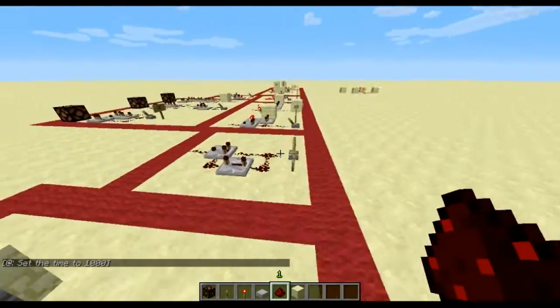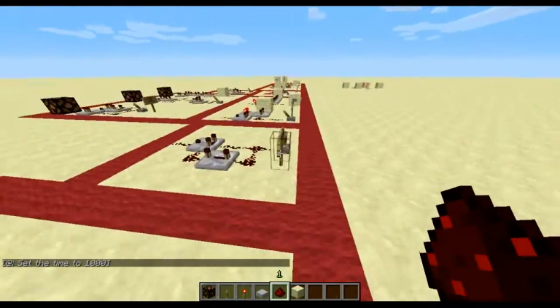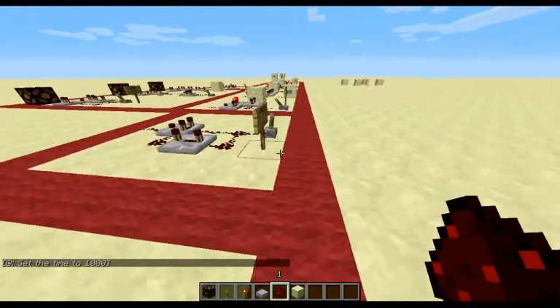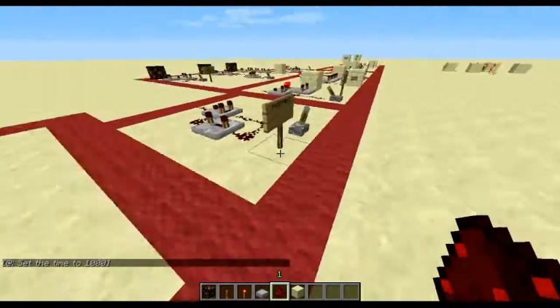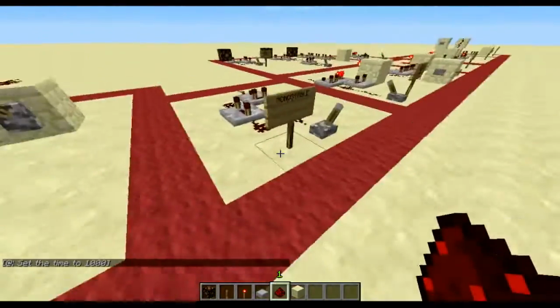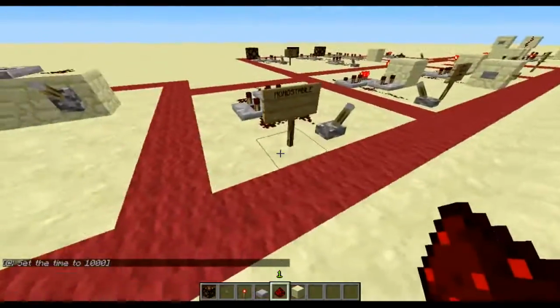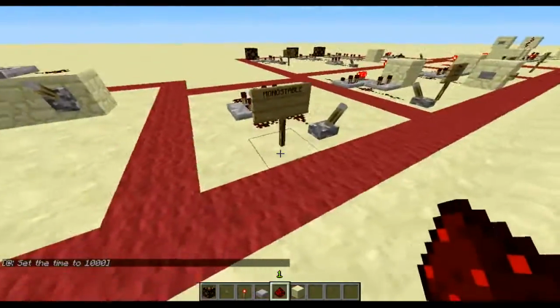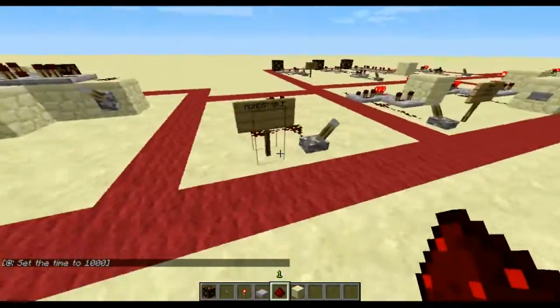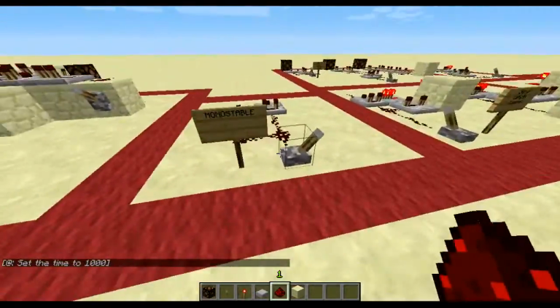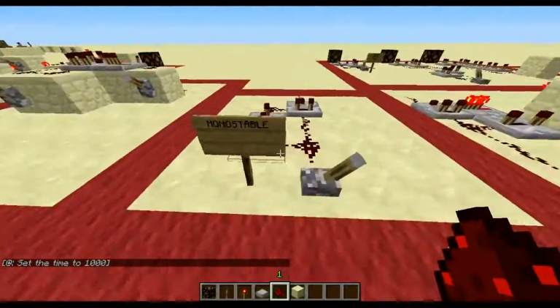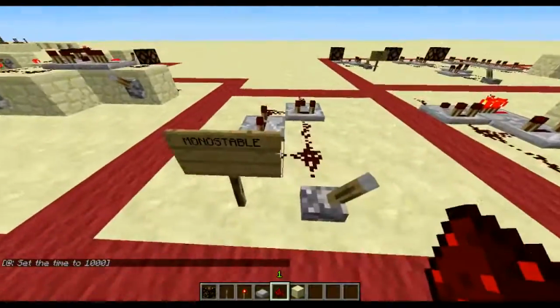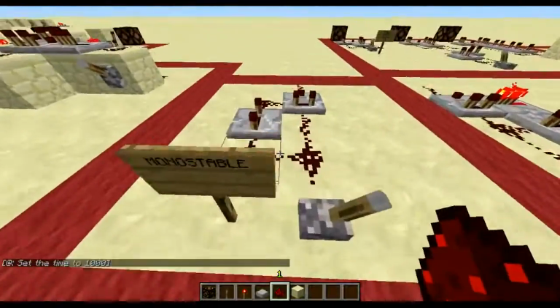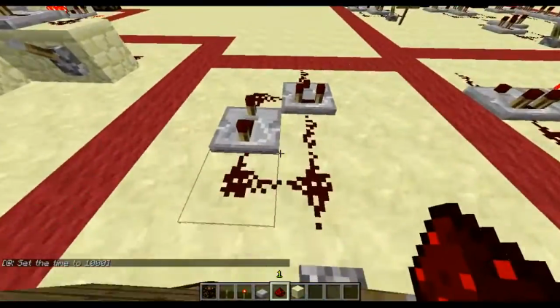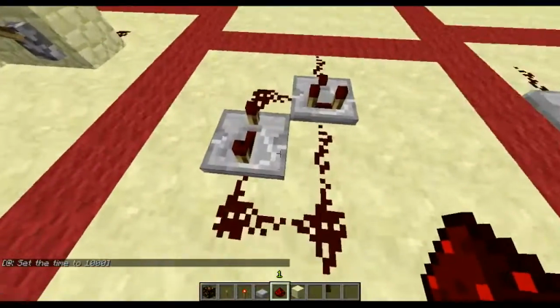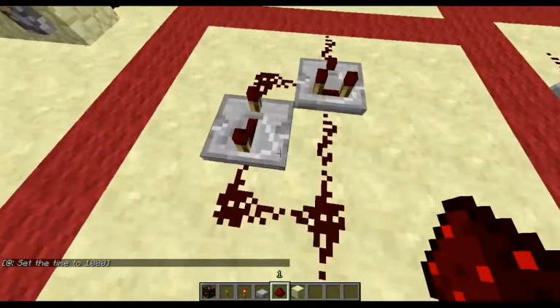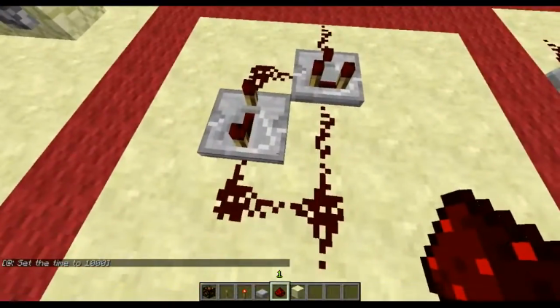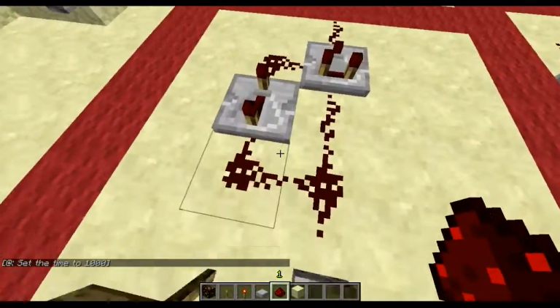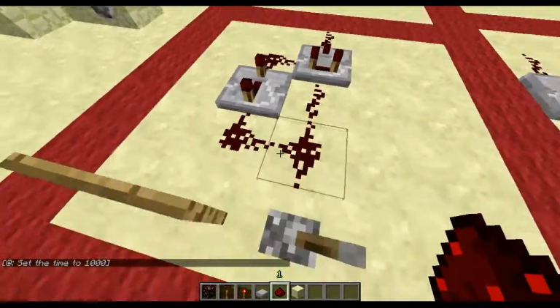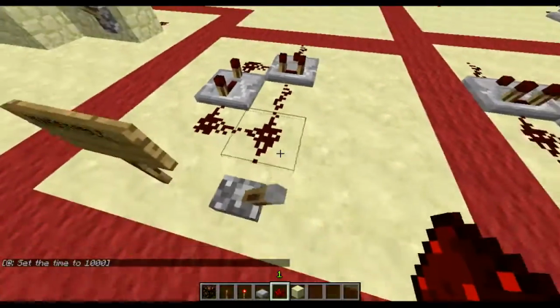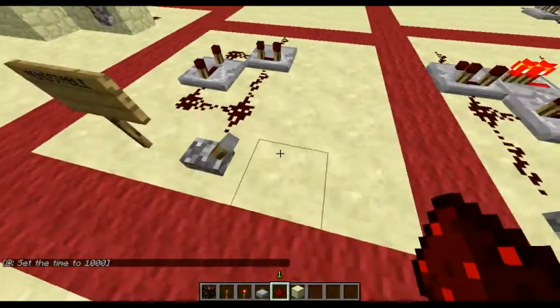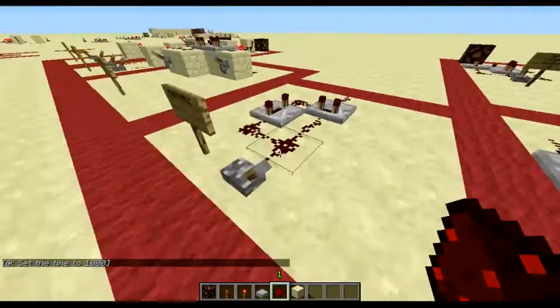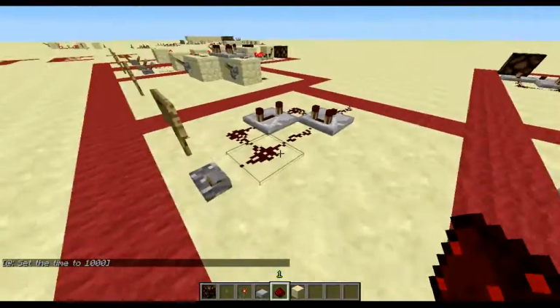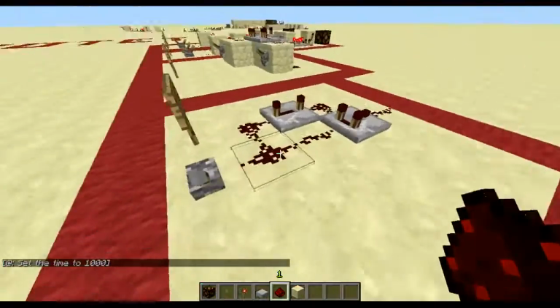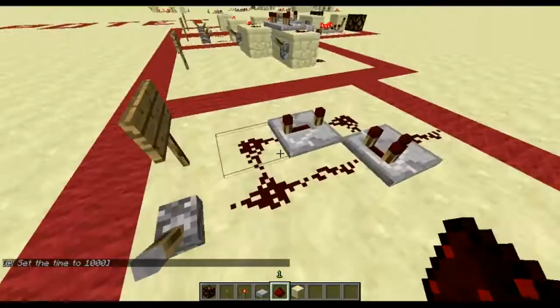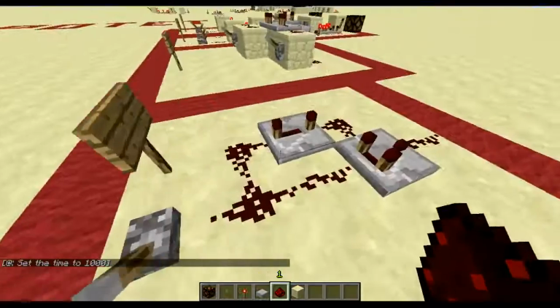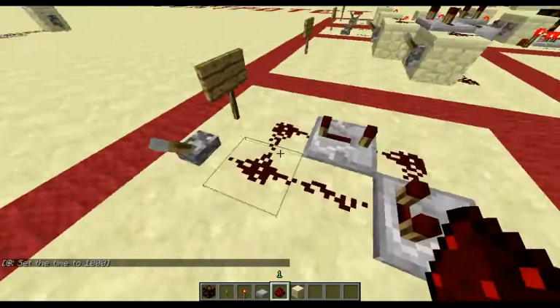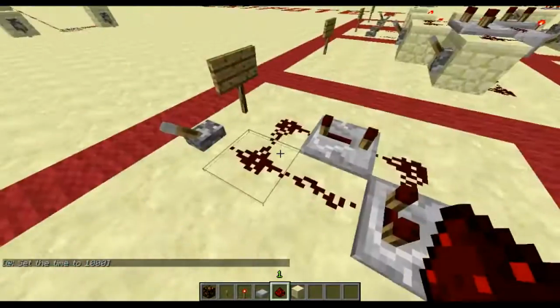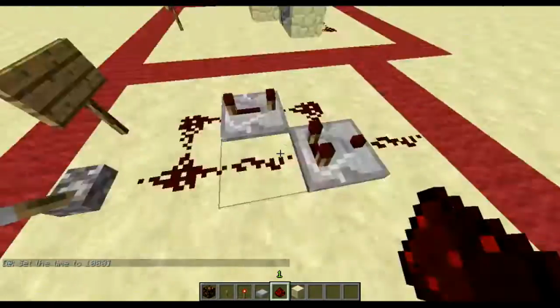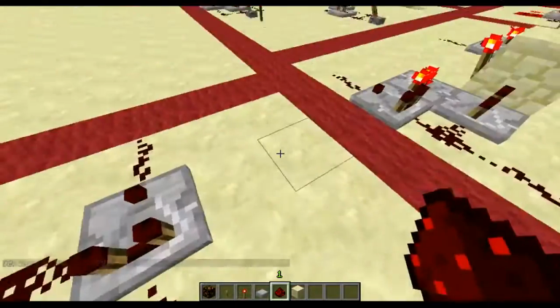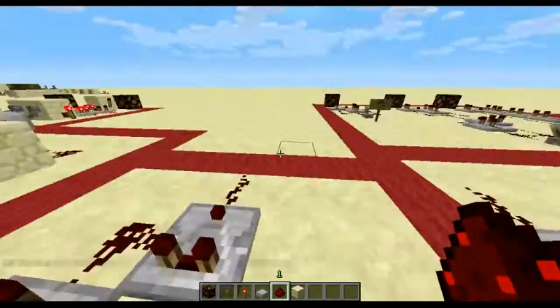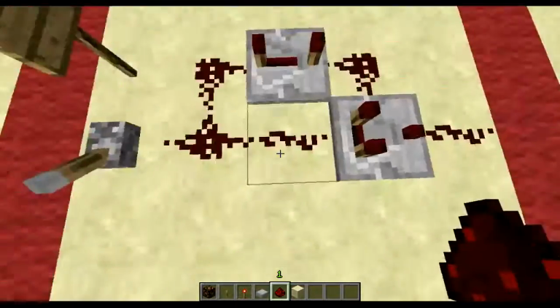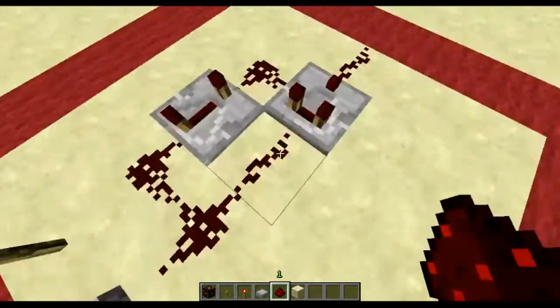Let's just jump onto the next point — the monostable. Nothing more on that. It's, as far as I know, one of the smallest monostables that have been made within Minecraft.